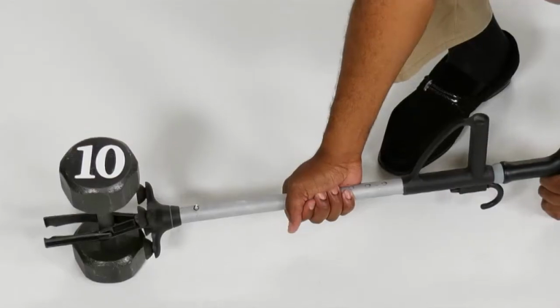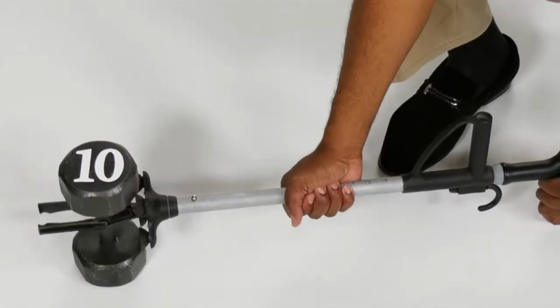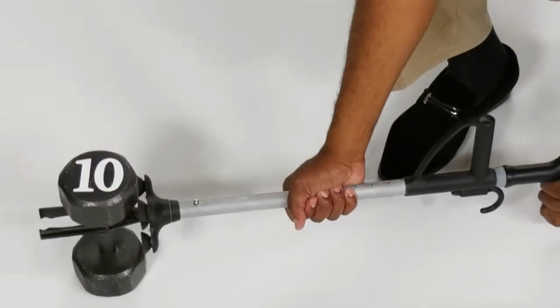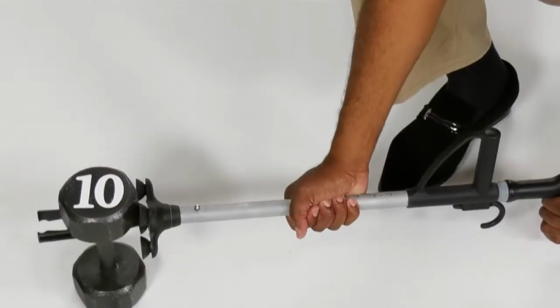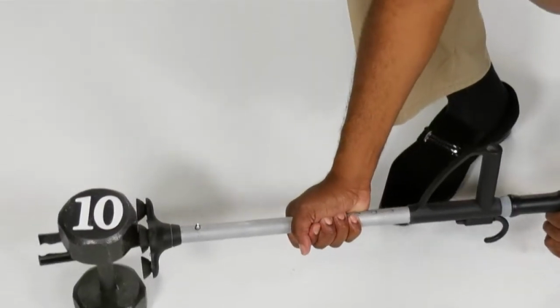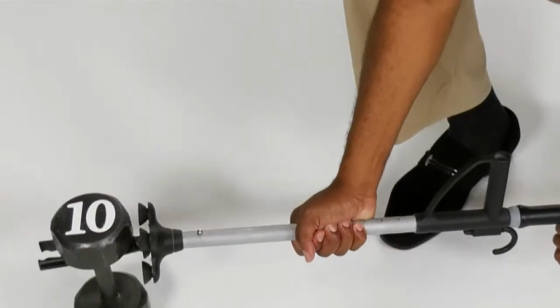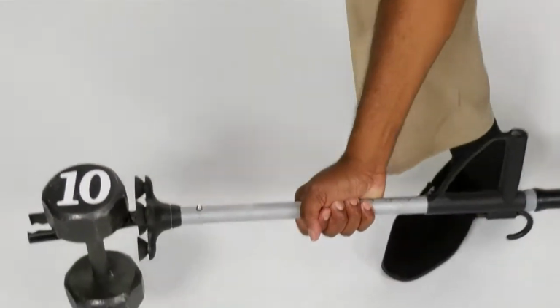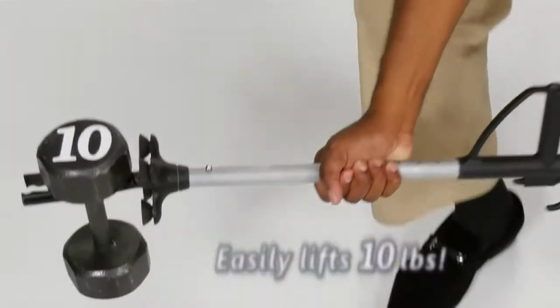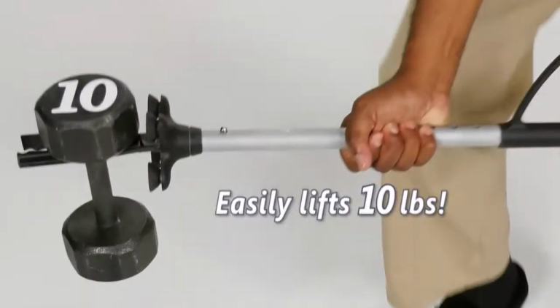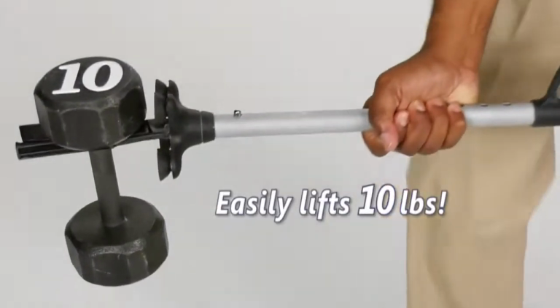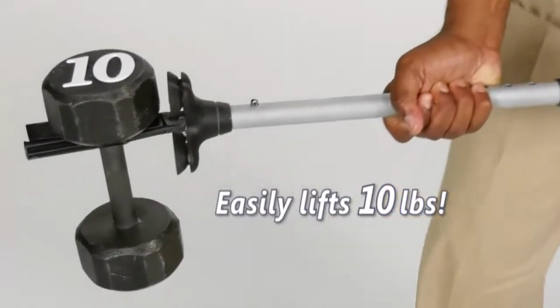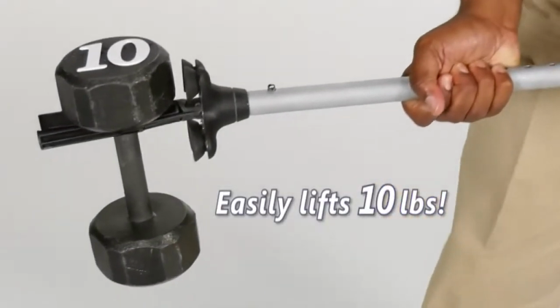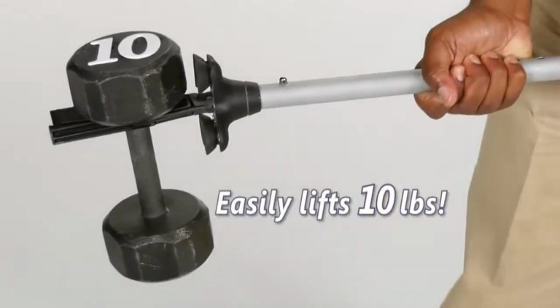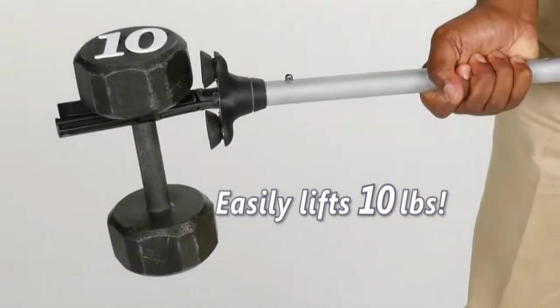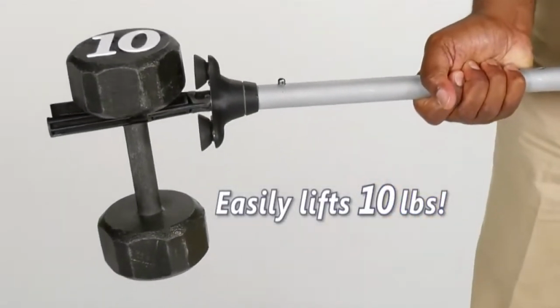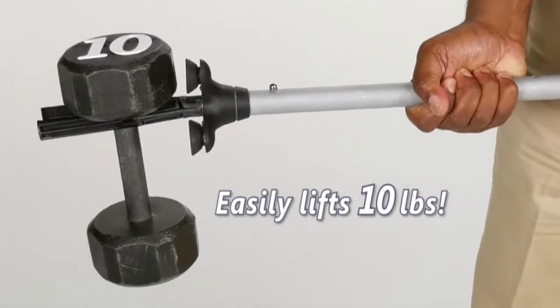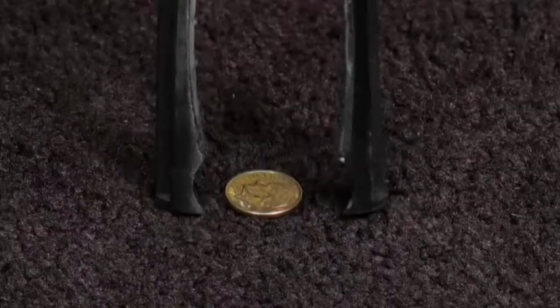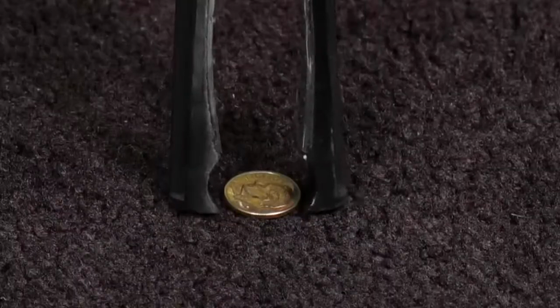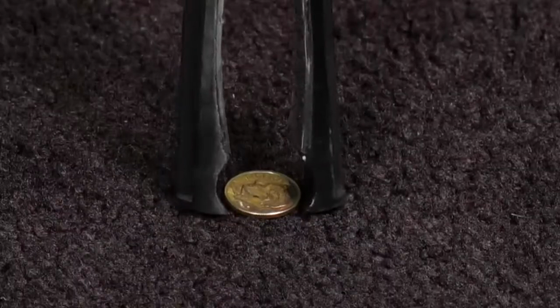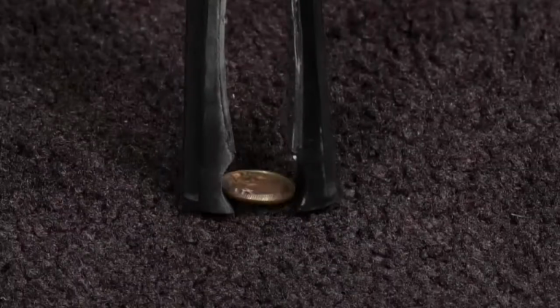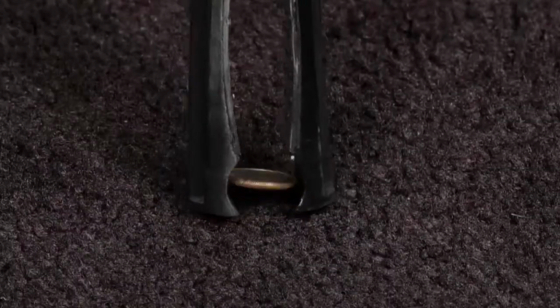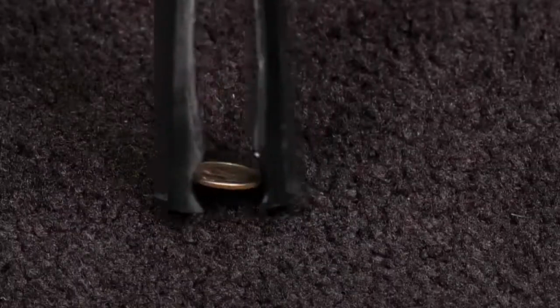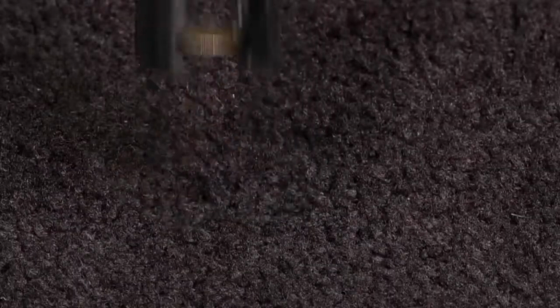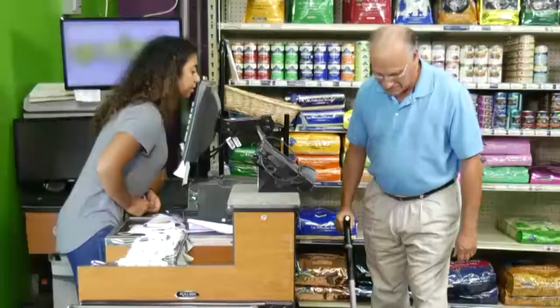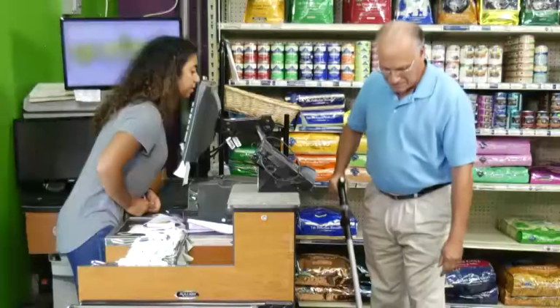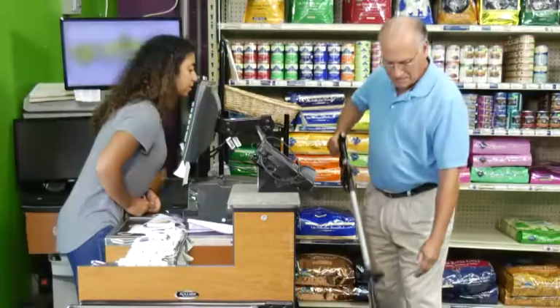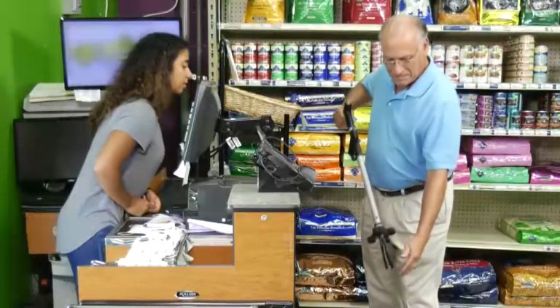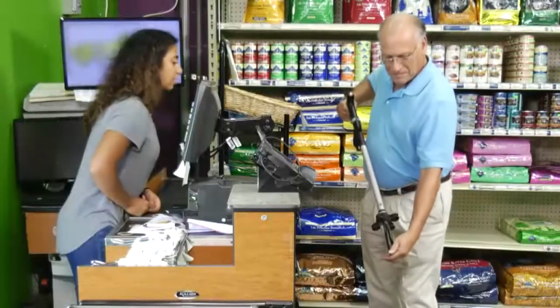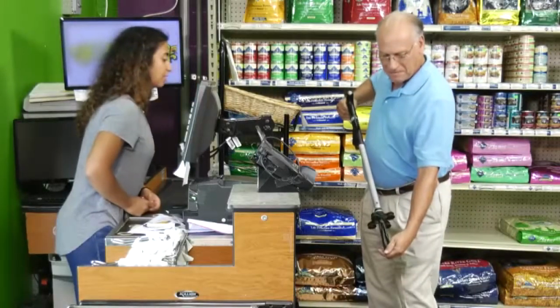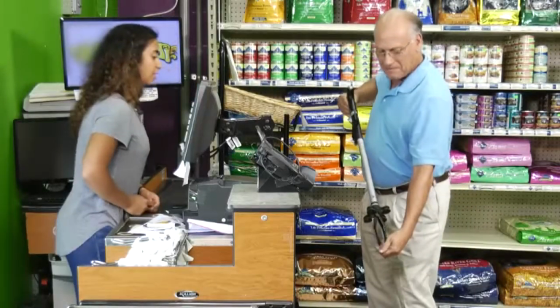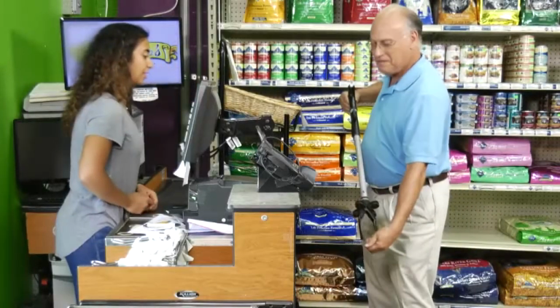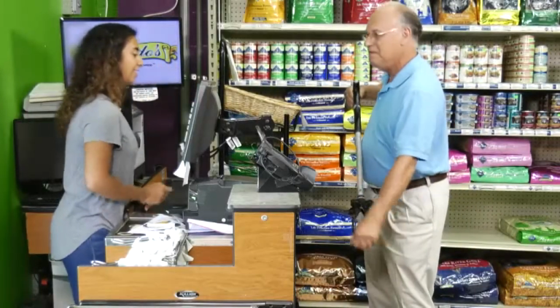Look, it's so strong it can lift a 10-pound dumbbell and is so precise it can retrieve a lost dime.